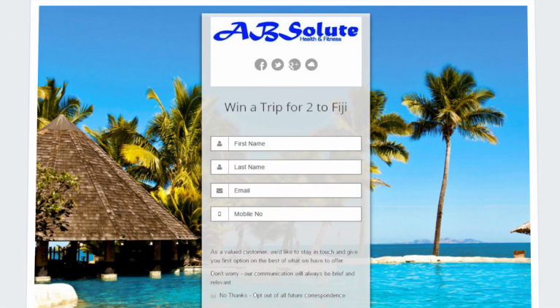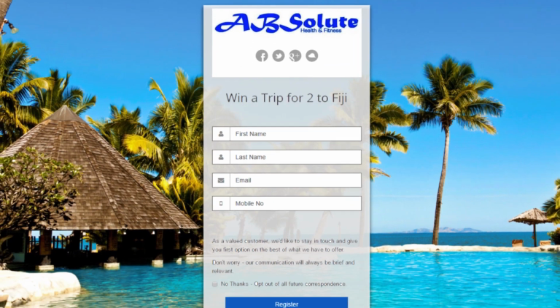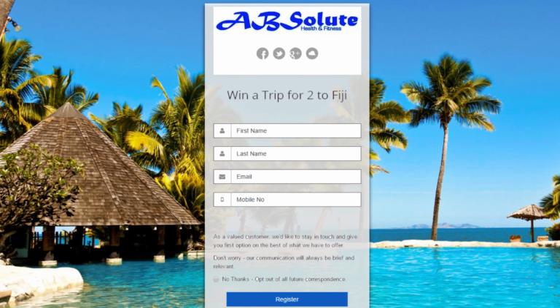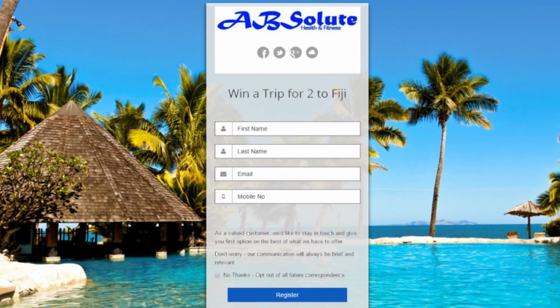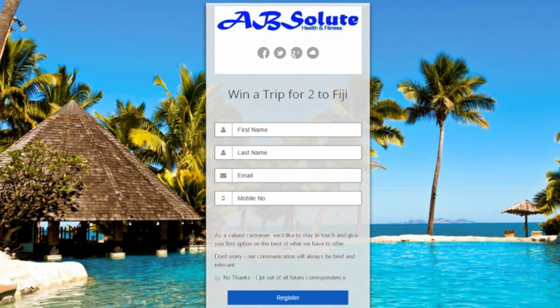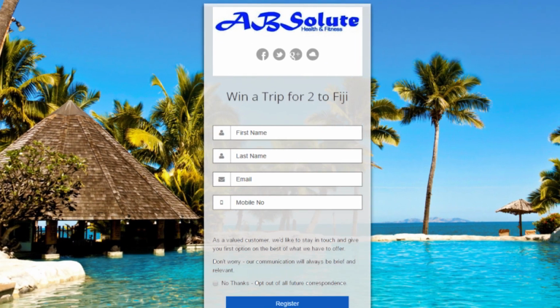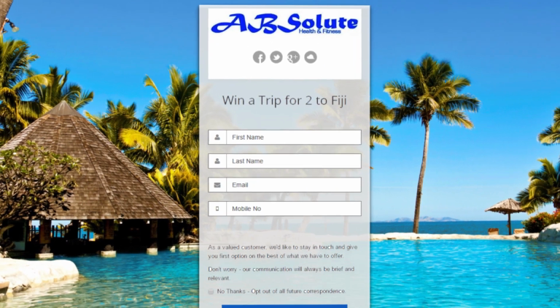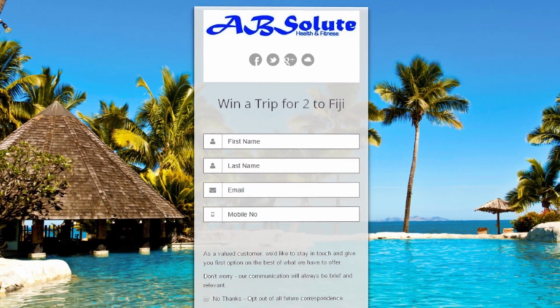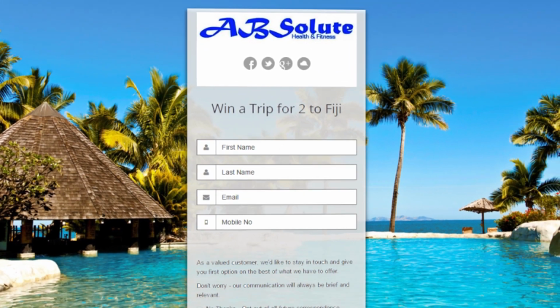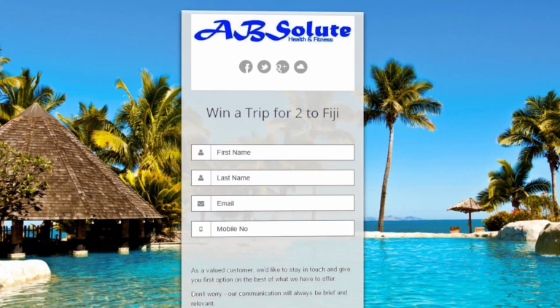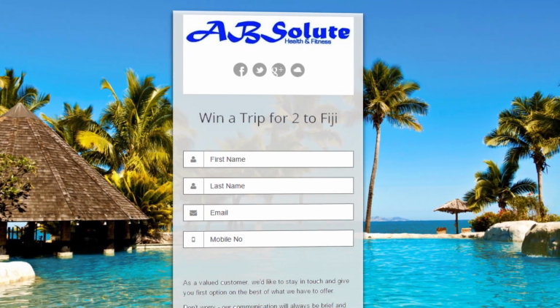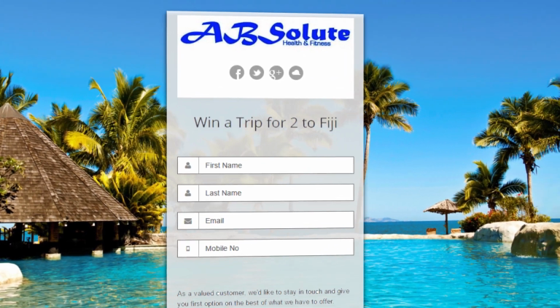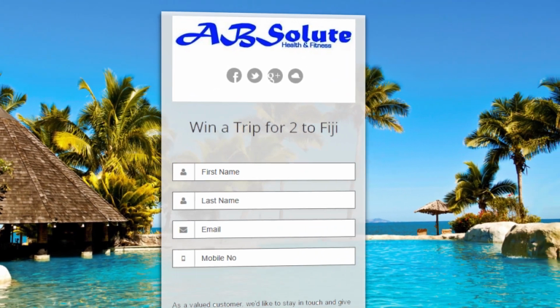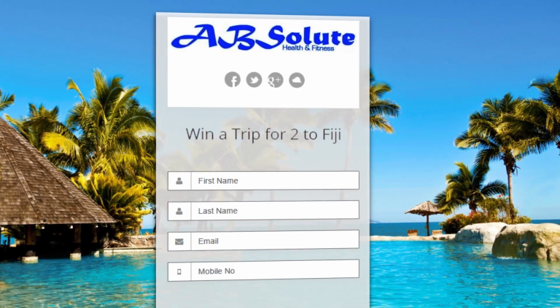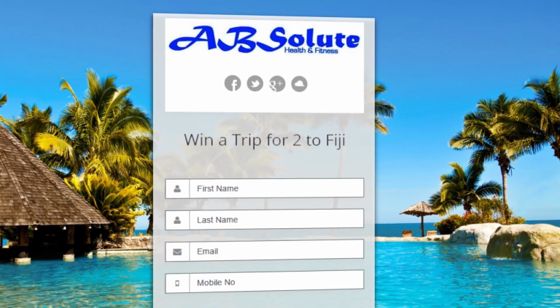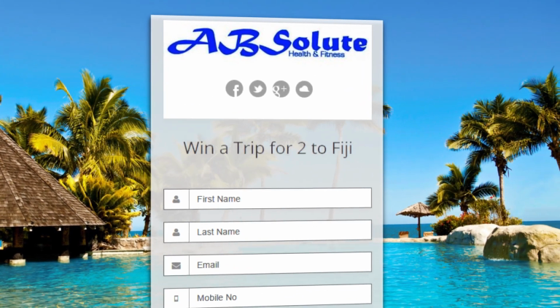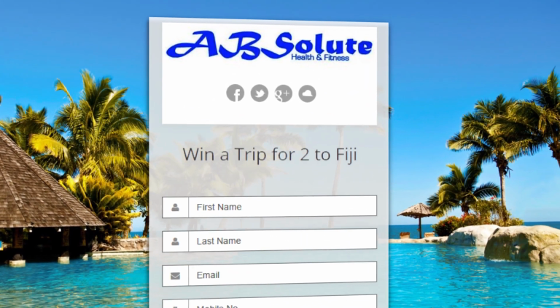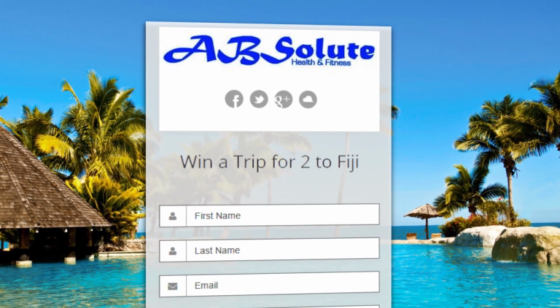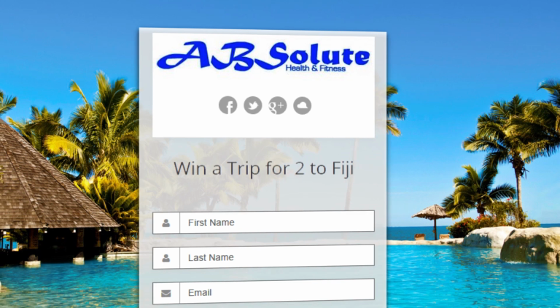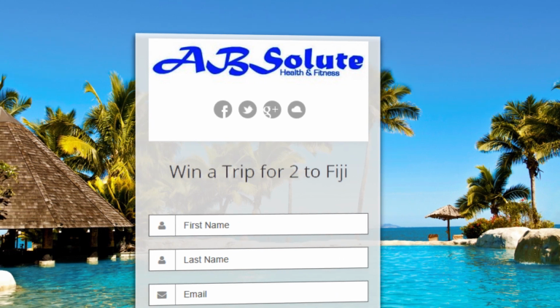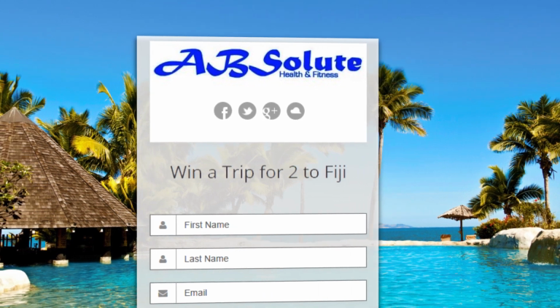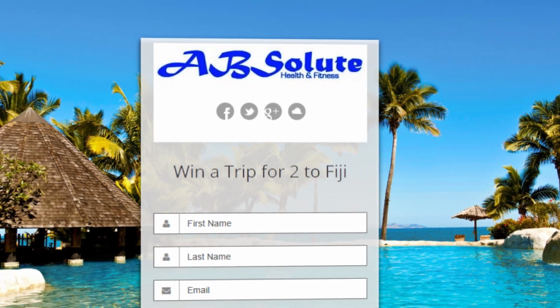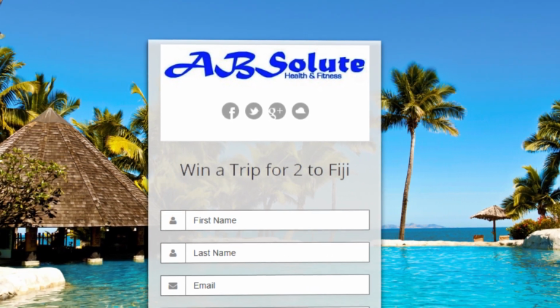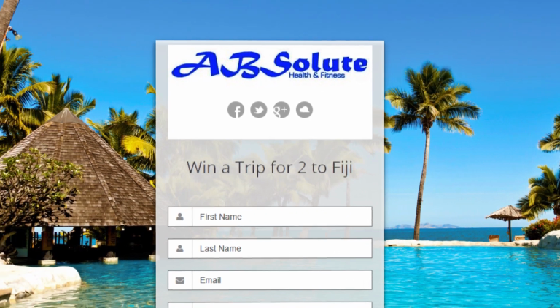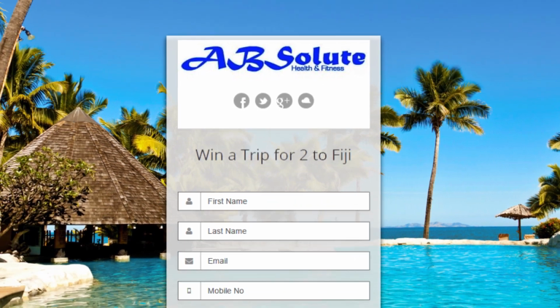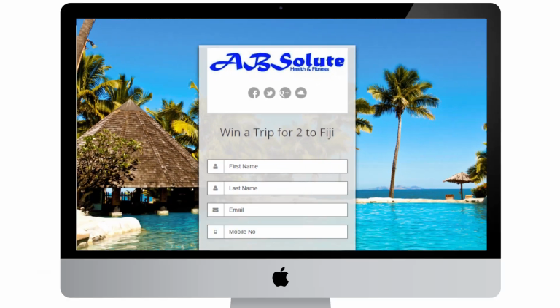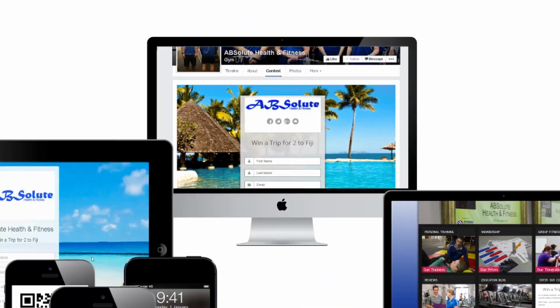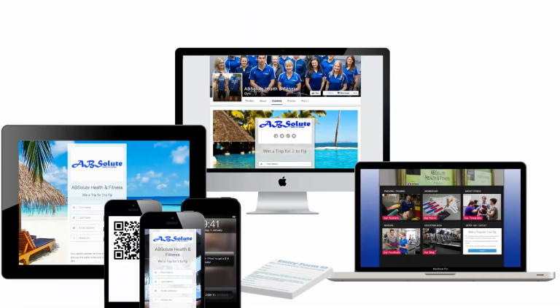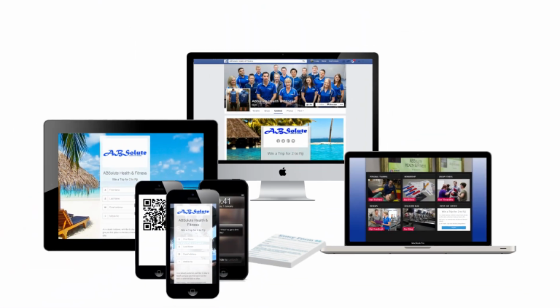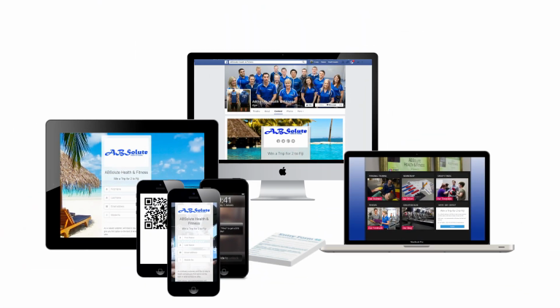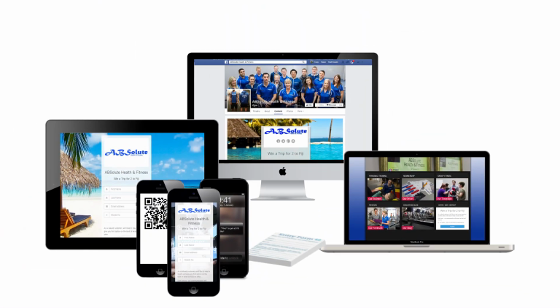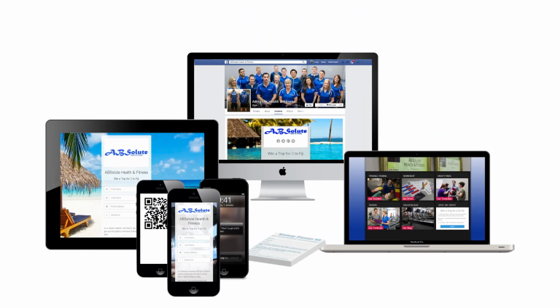Choose your own monthly incentive or share in the appeal of a larger prize offering.